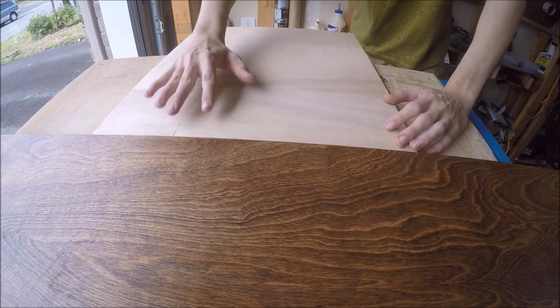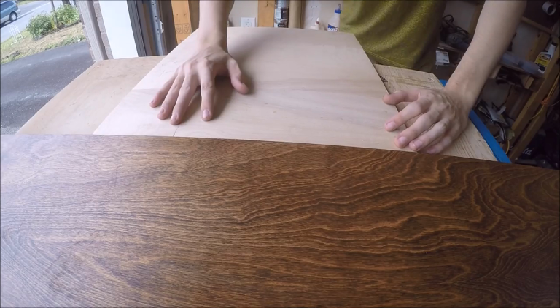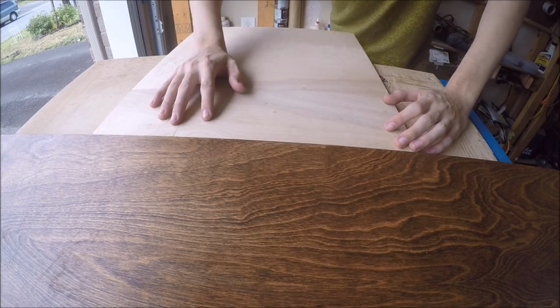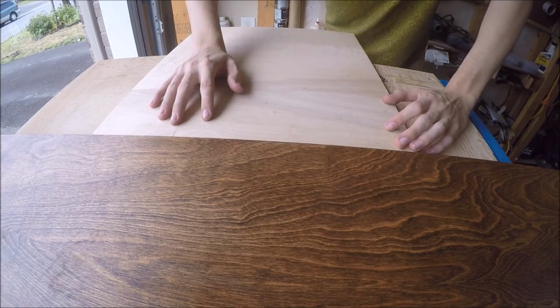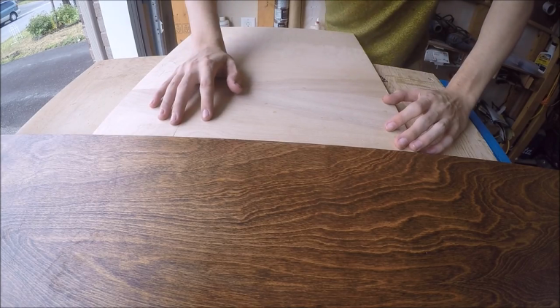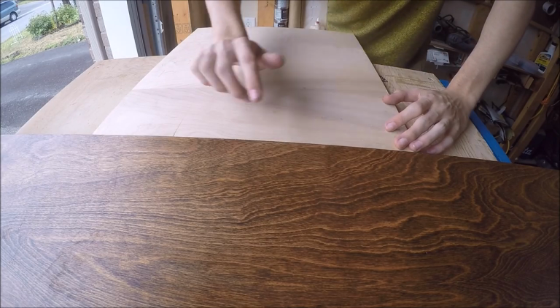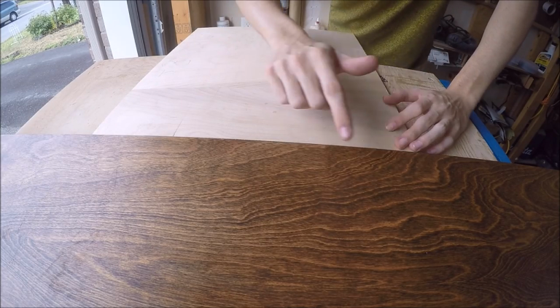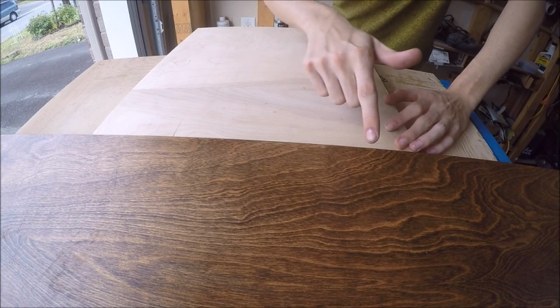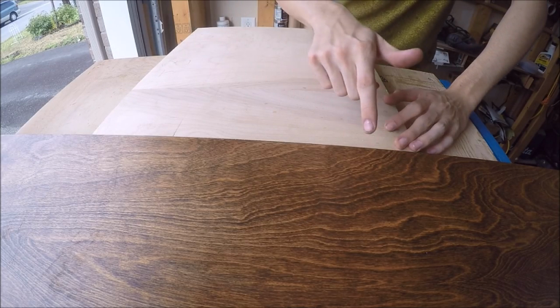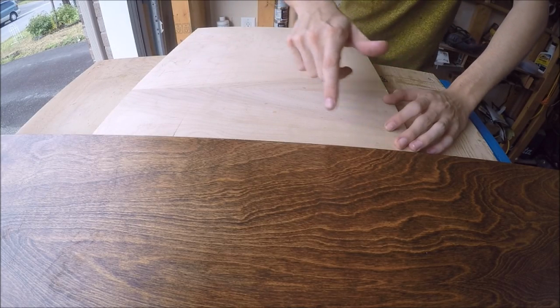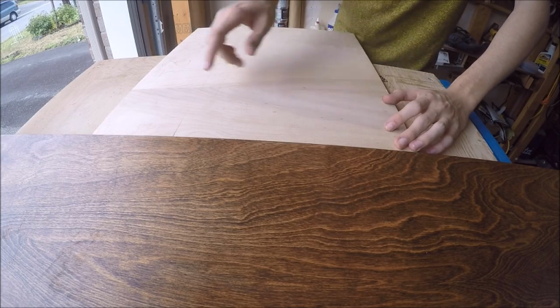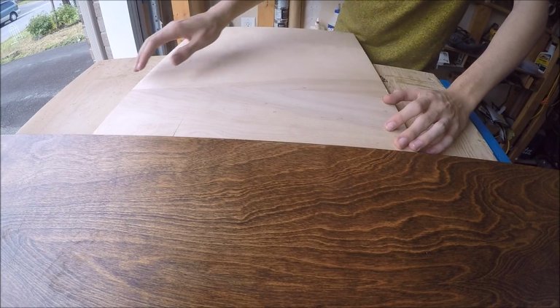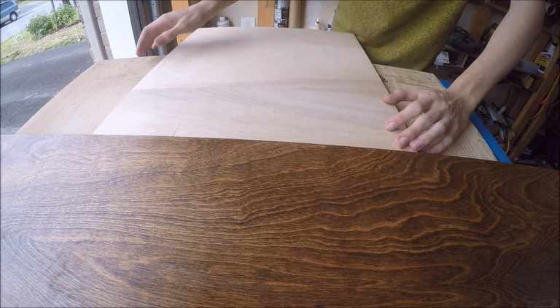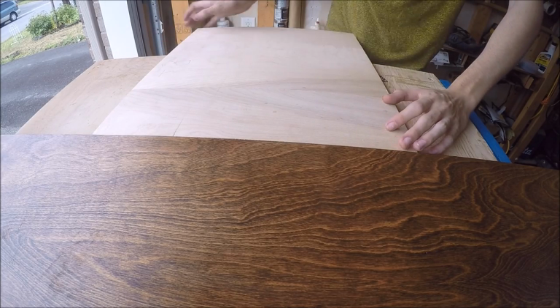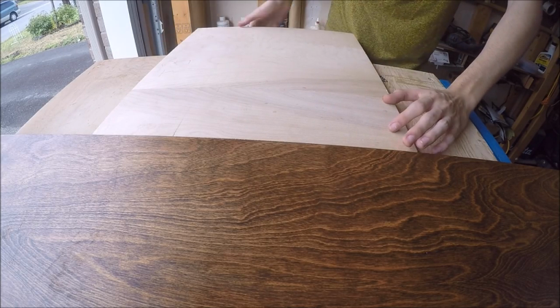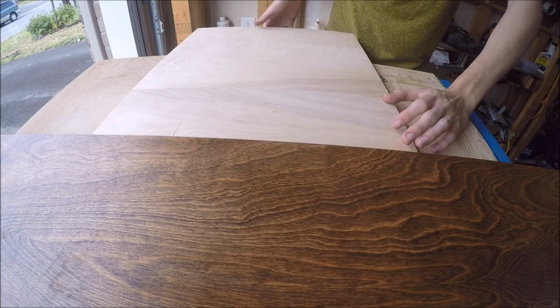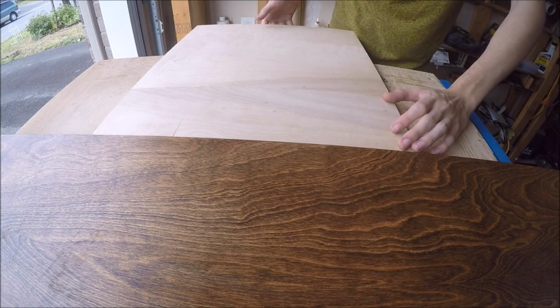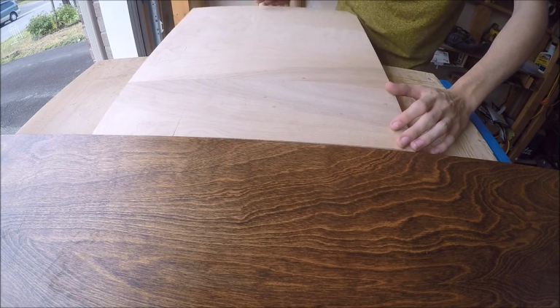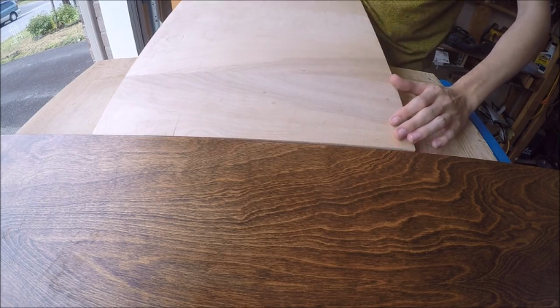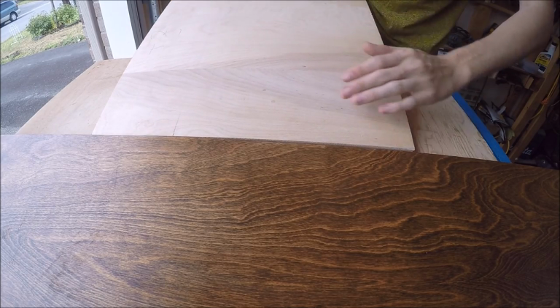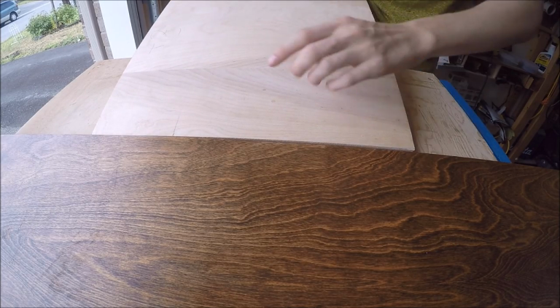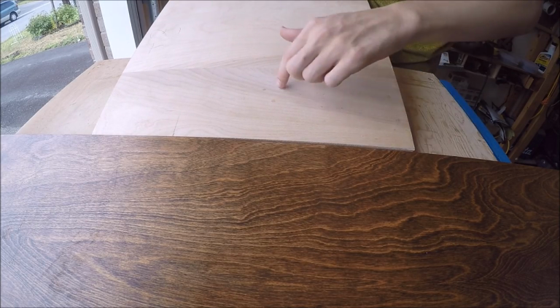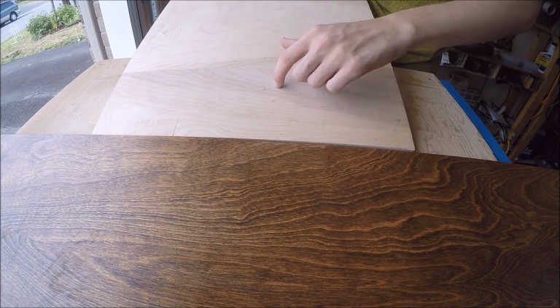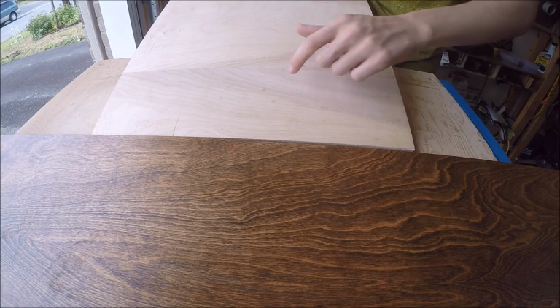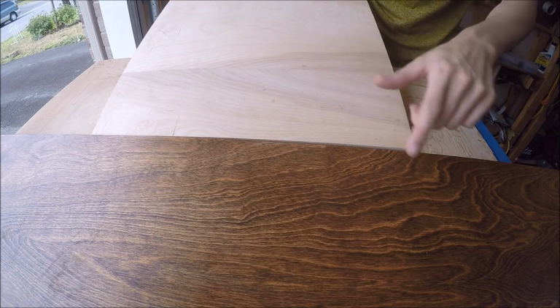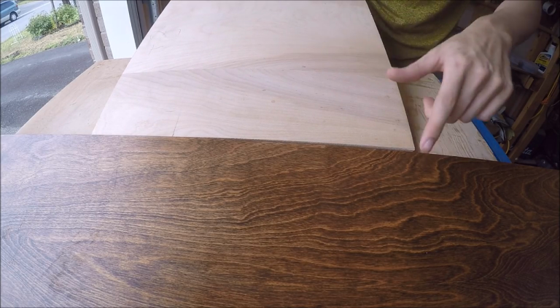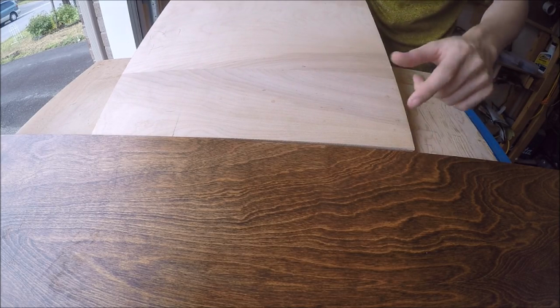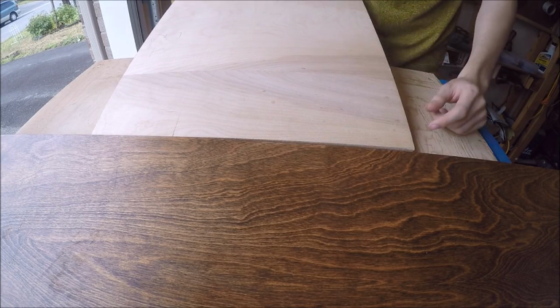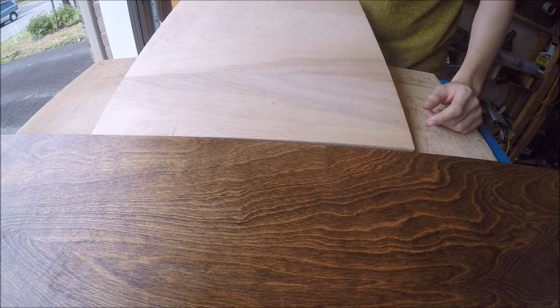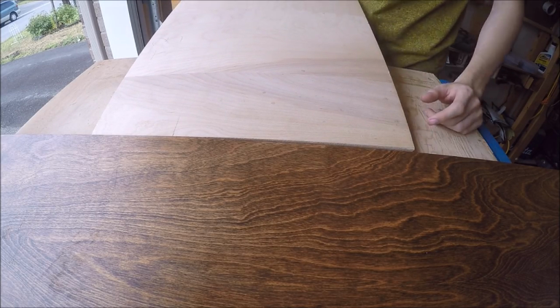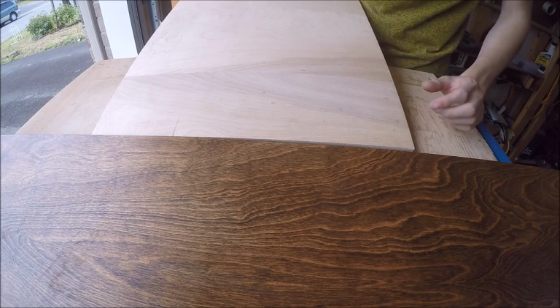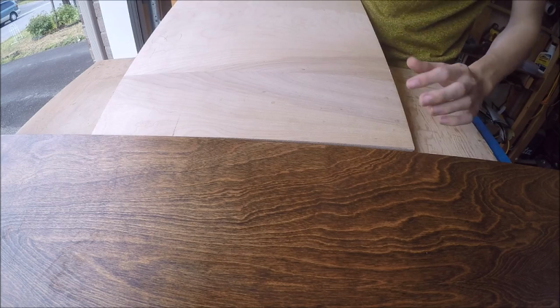I'm almost done here with the top piece, and just as a comparison, this is the same wood that this came from.